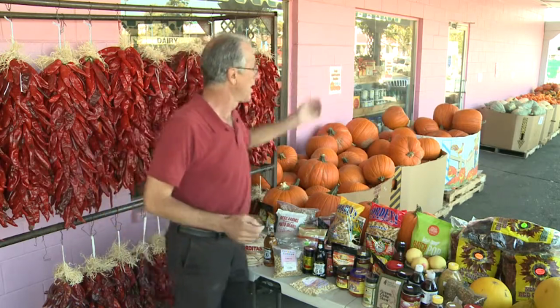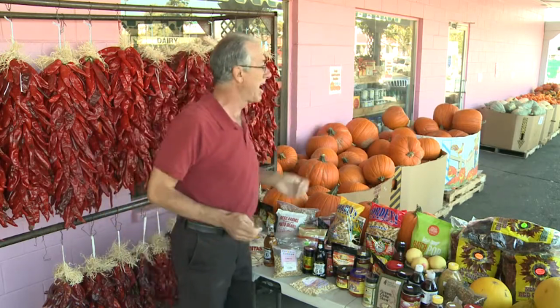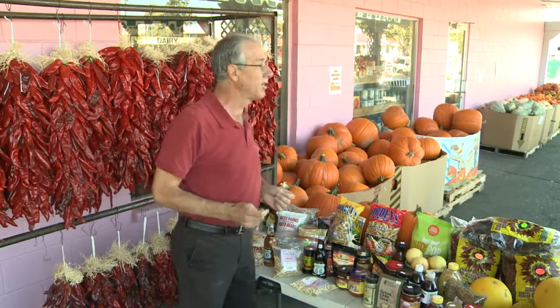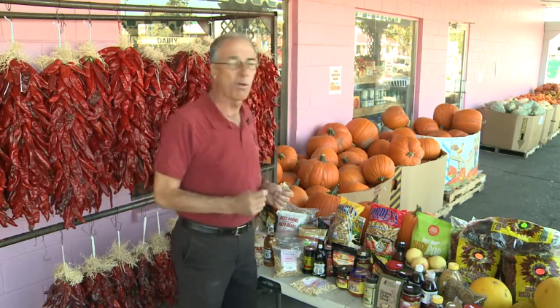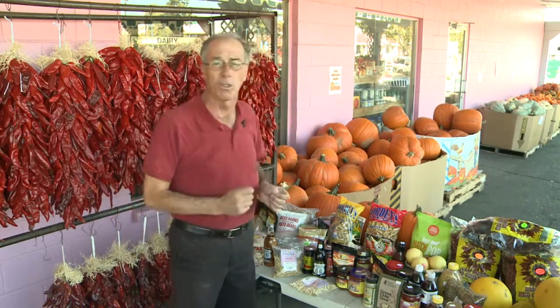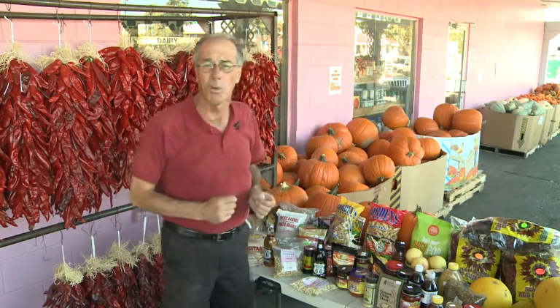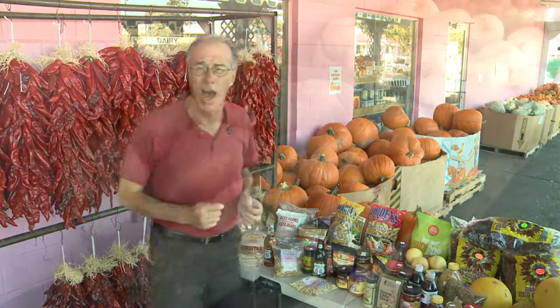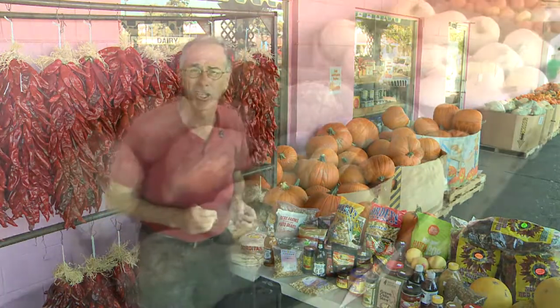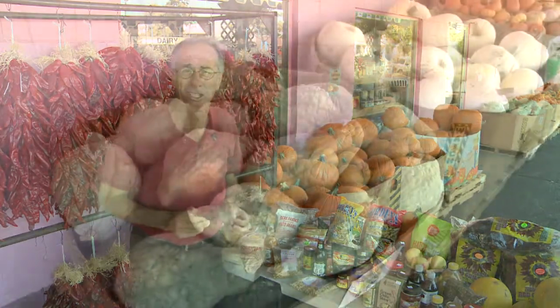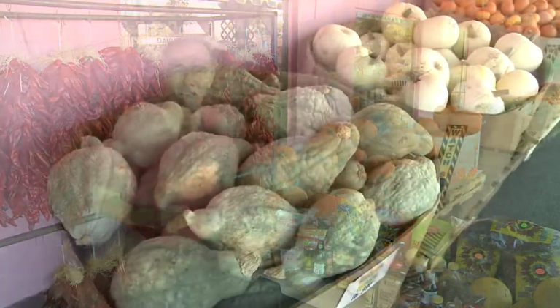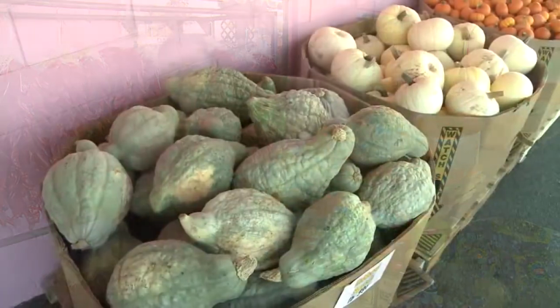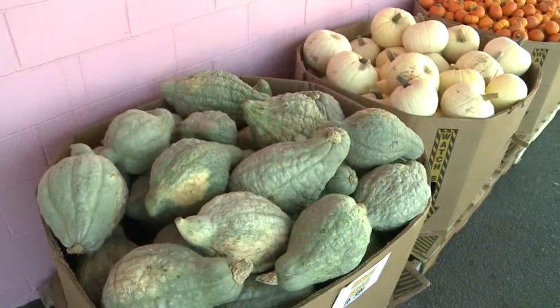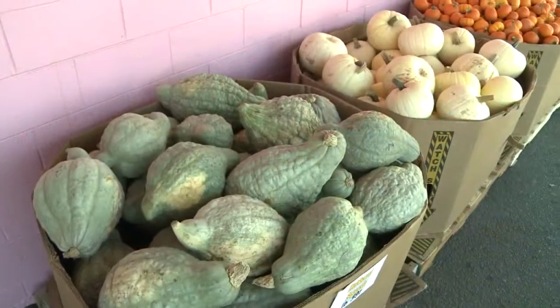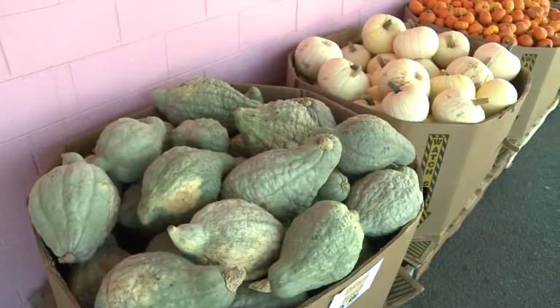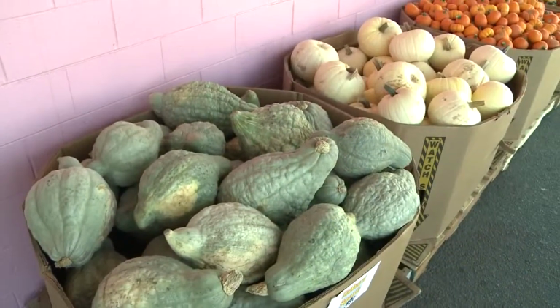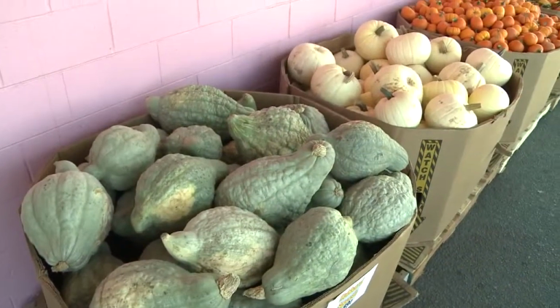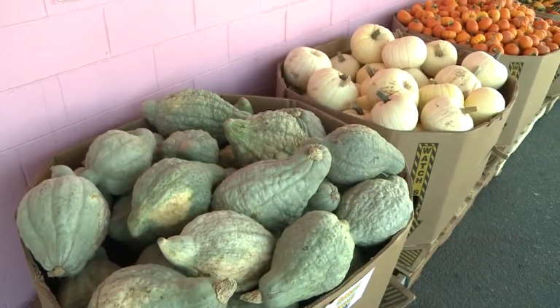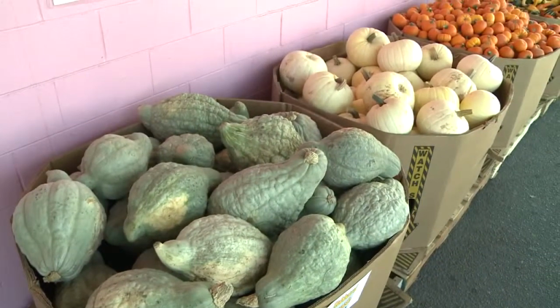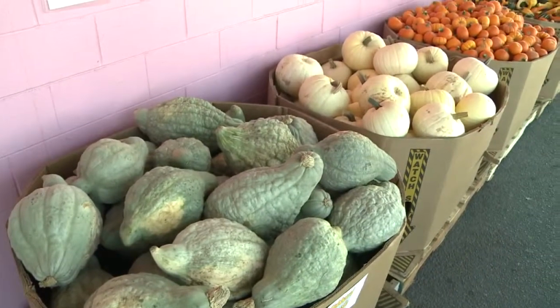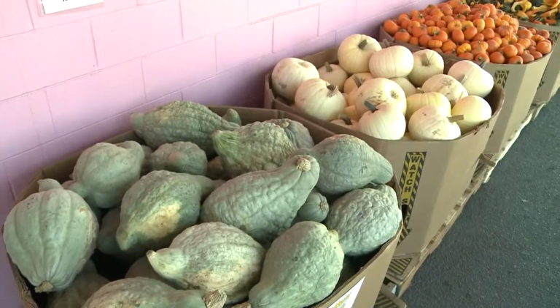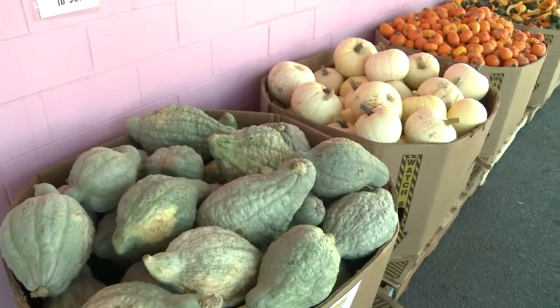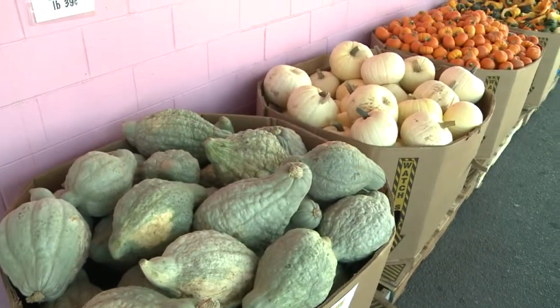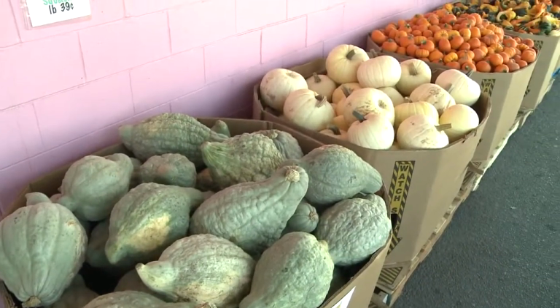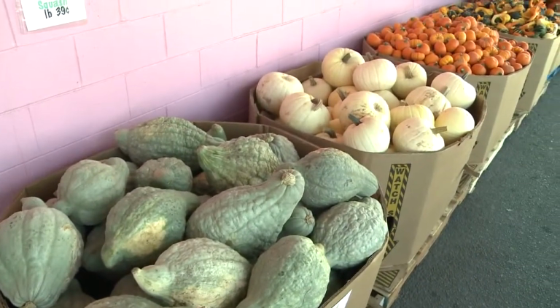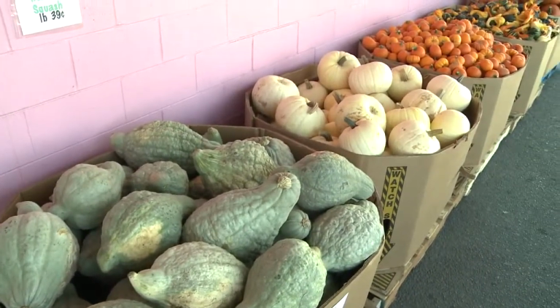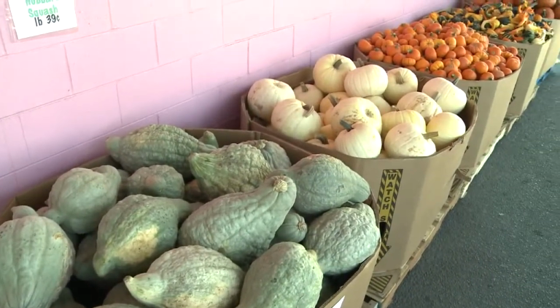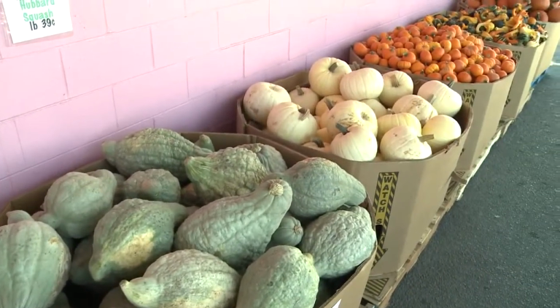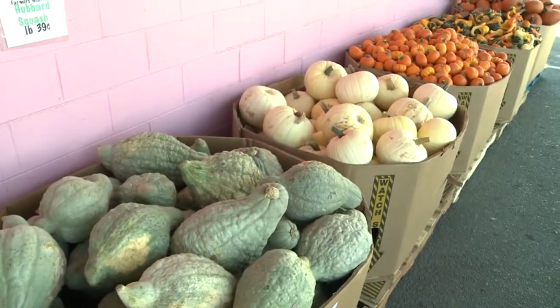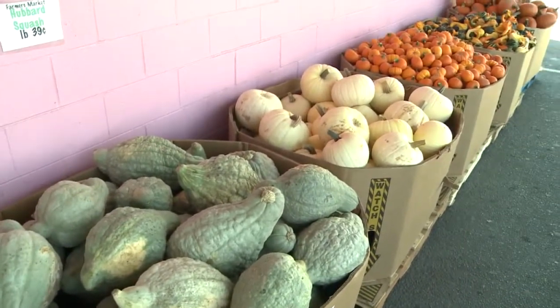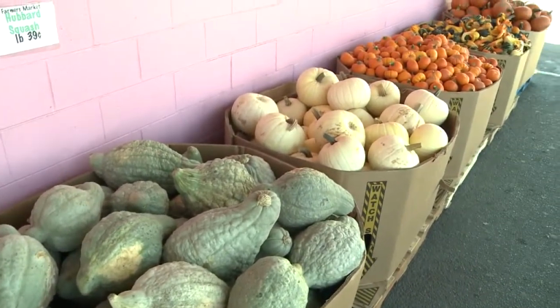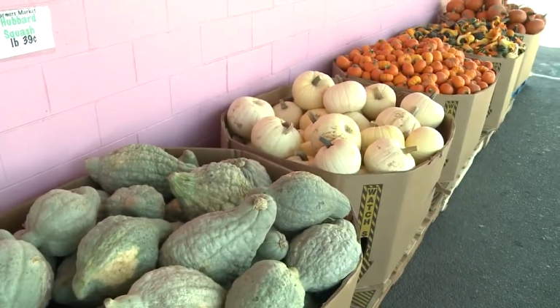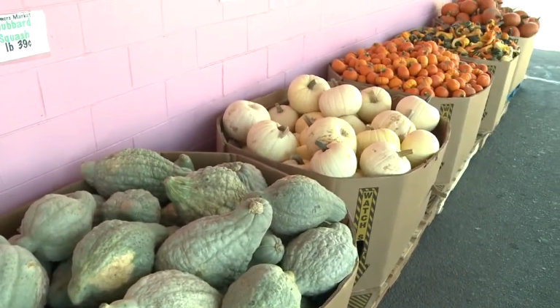We've got local squashes now — hardshell squashes: acorn, butternut, spaghetti squashes.